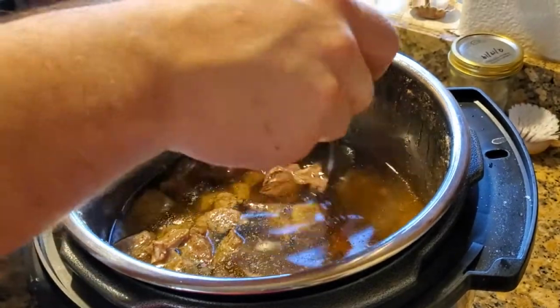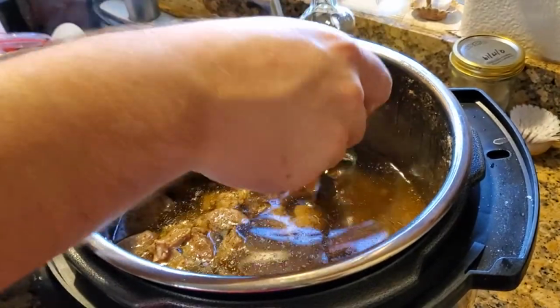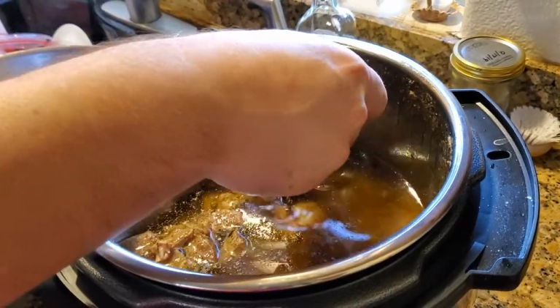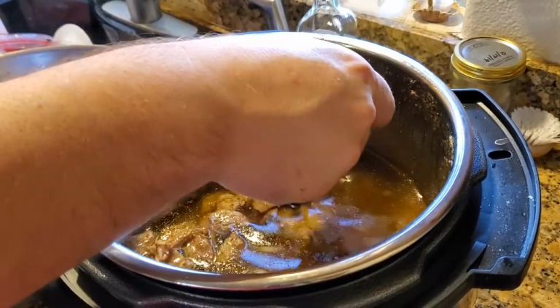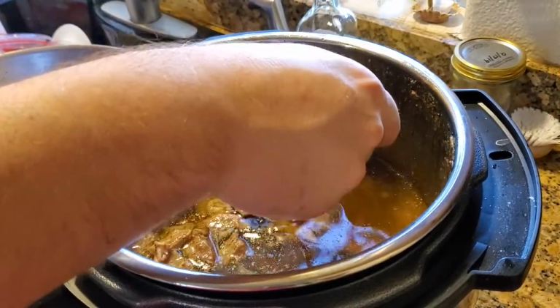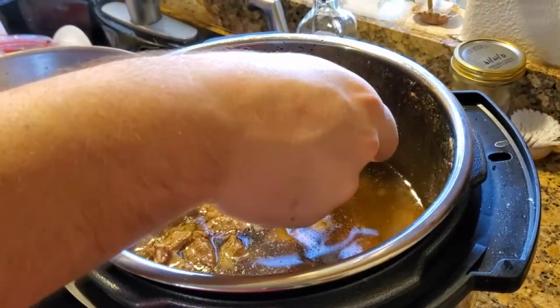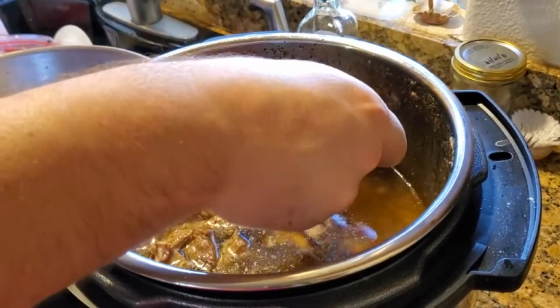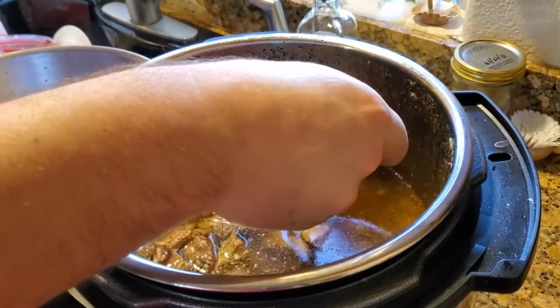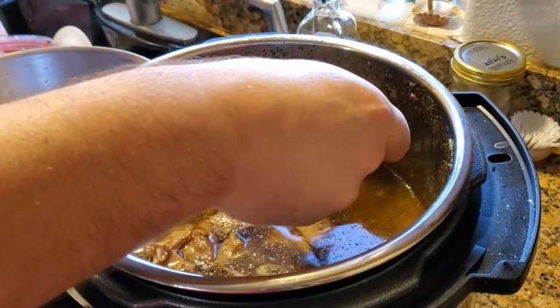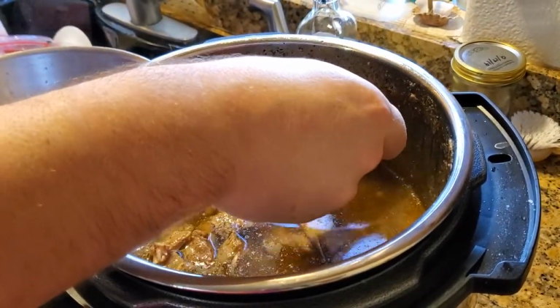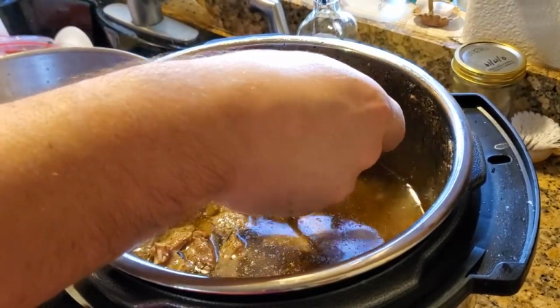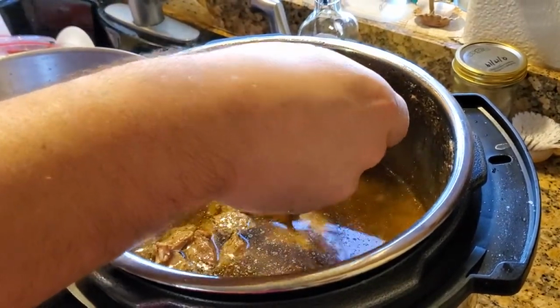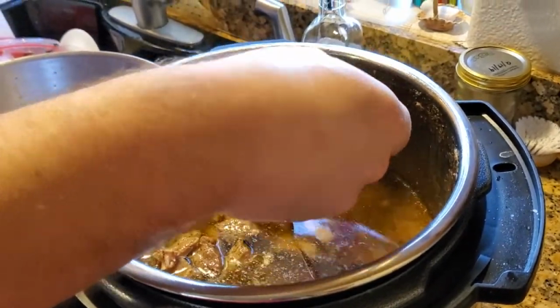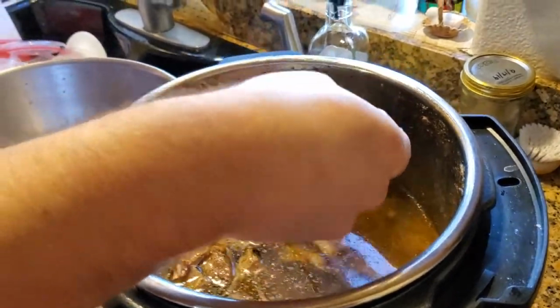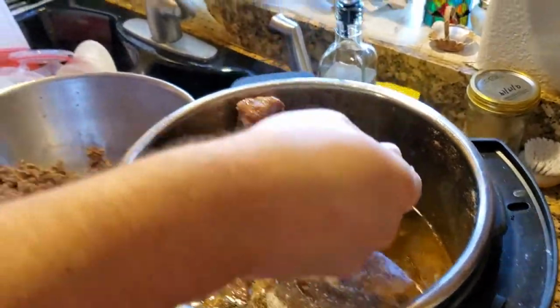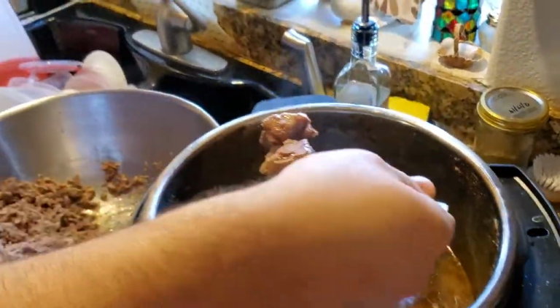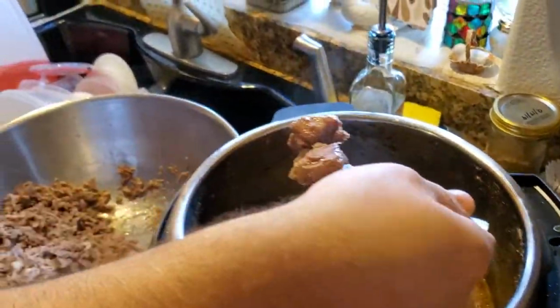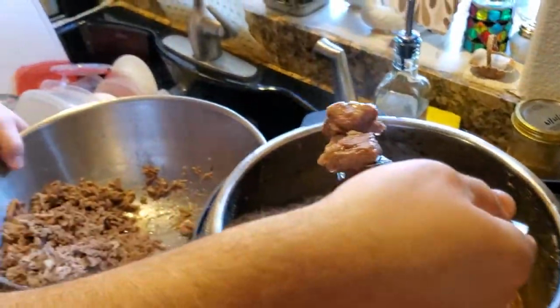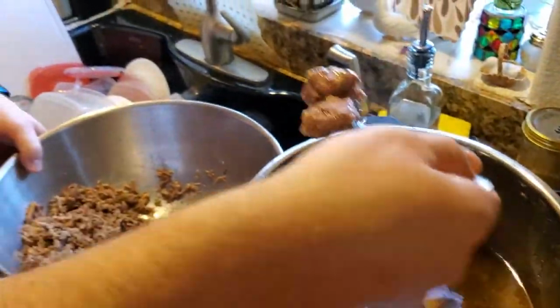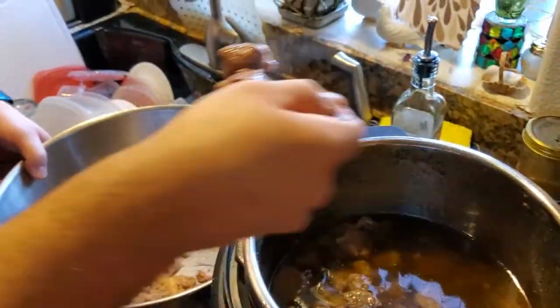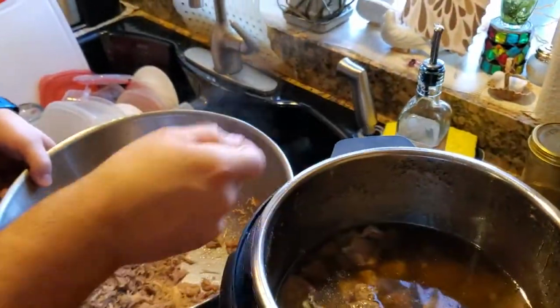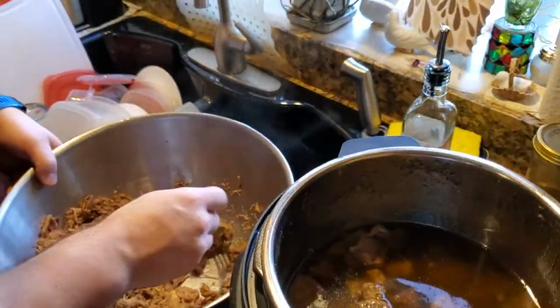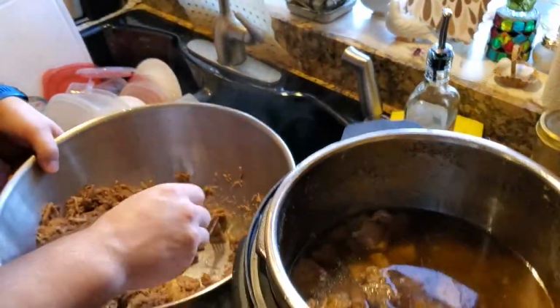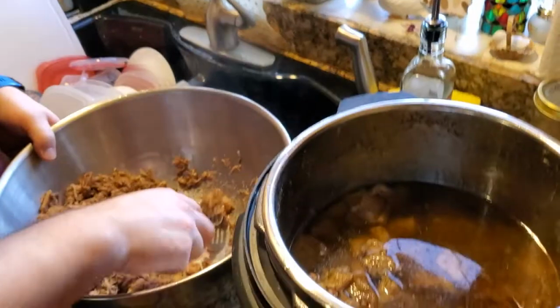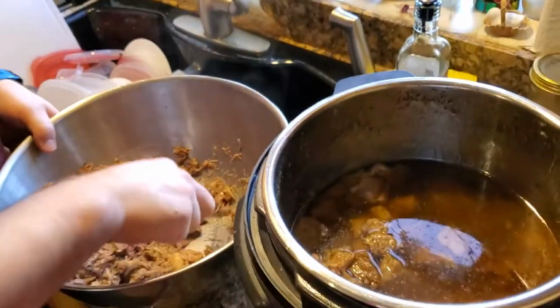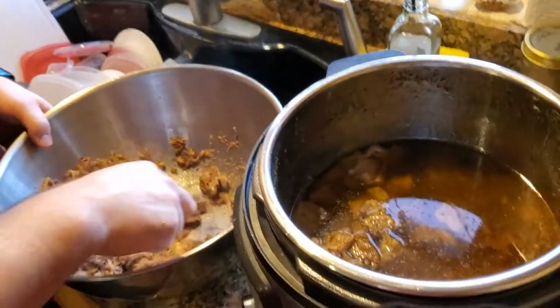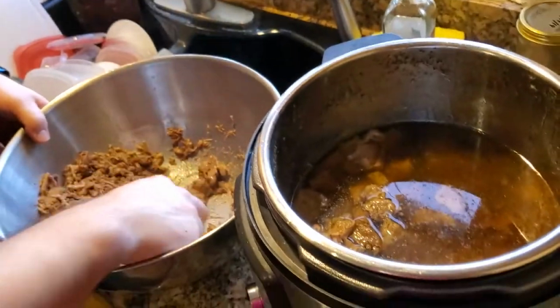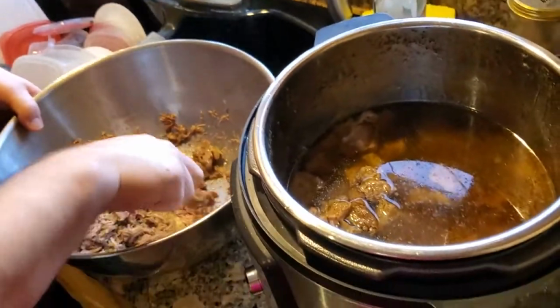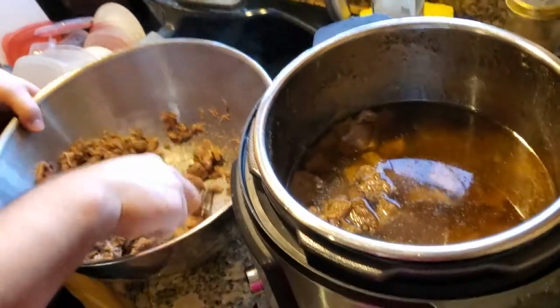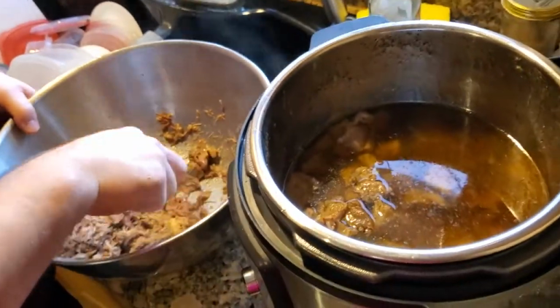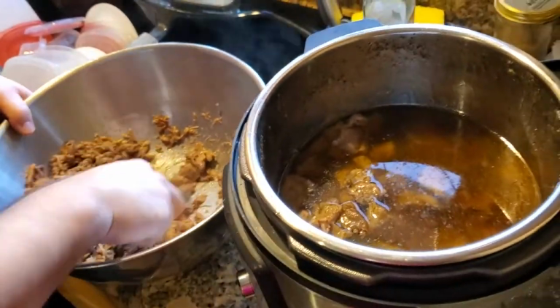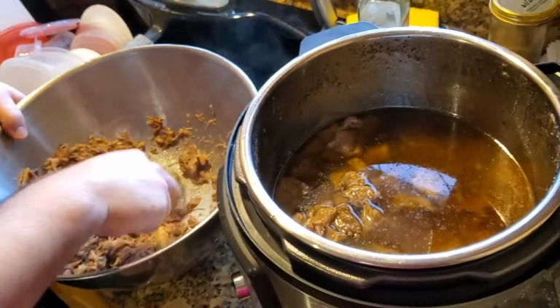Put it all in there with a few spices — salt, pepper, garlic, and some other stuff.